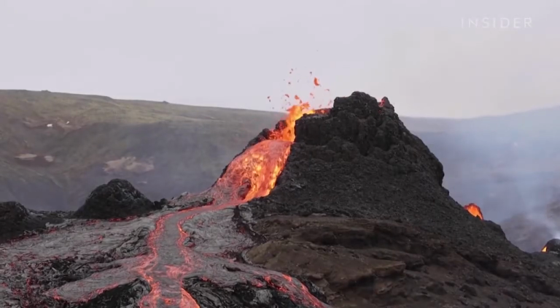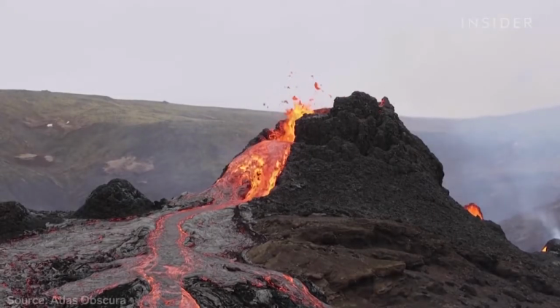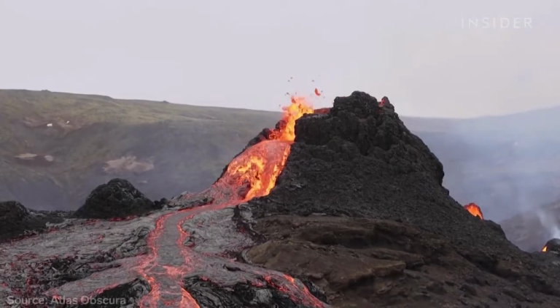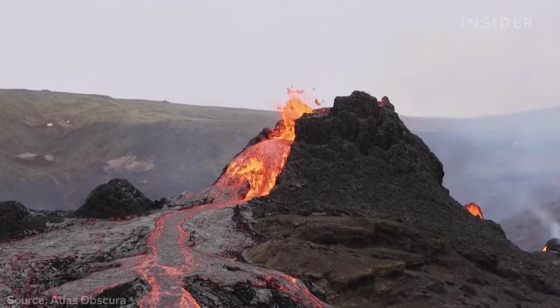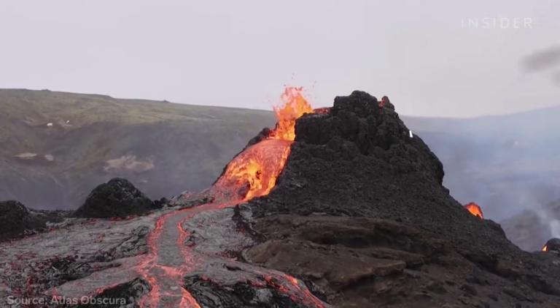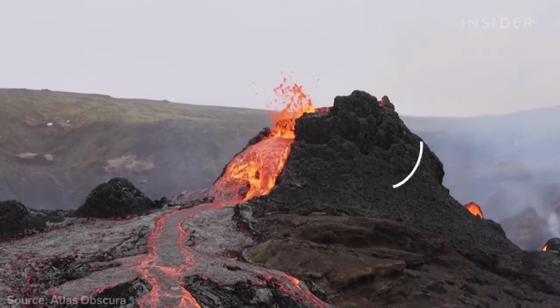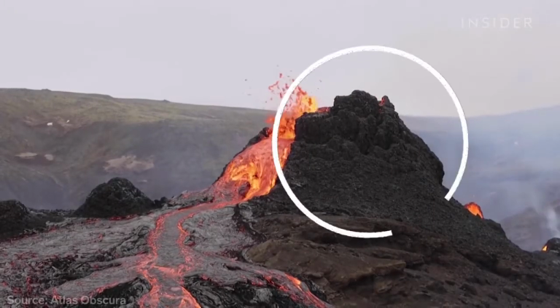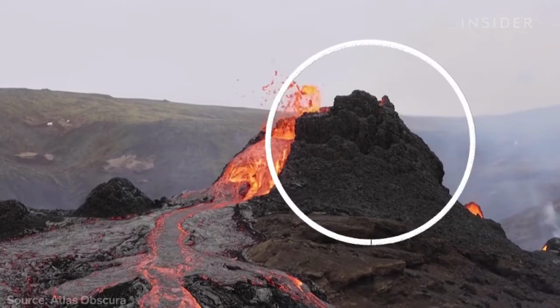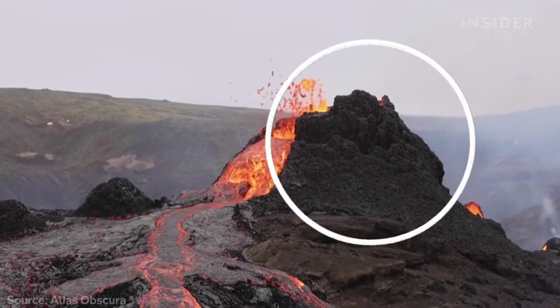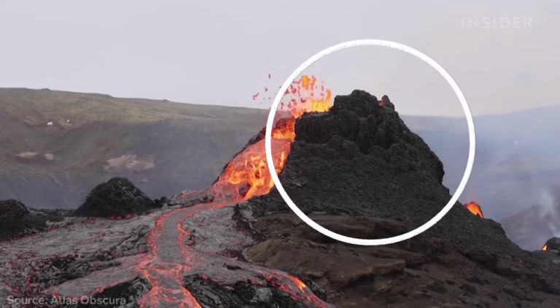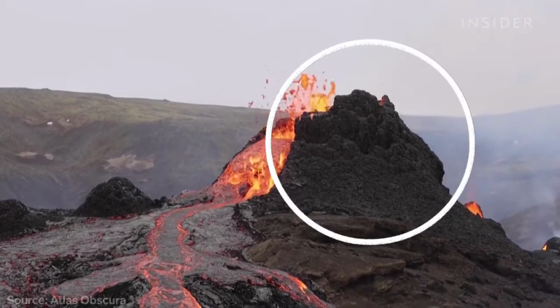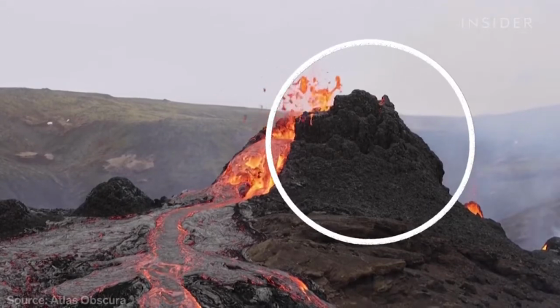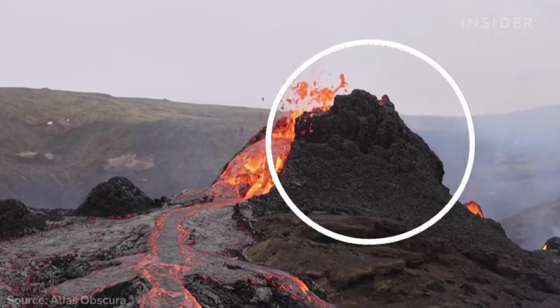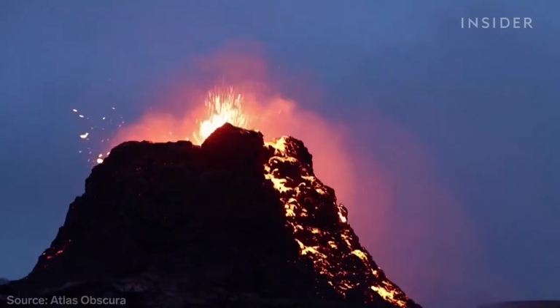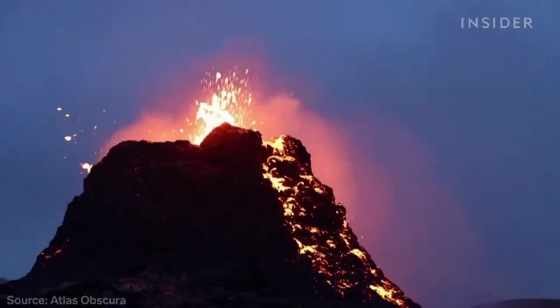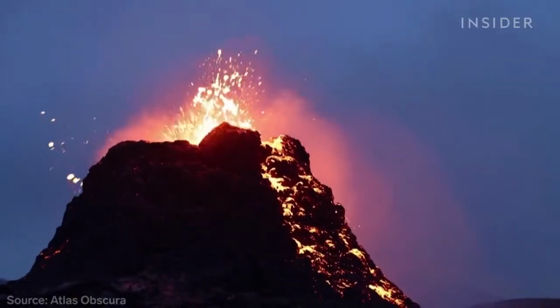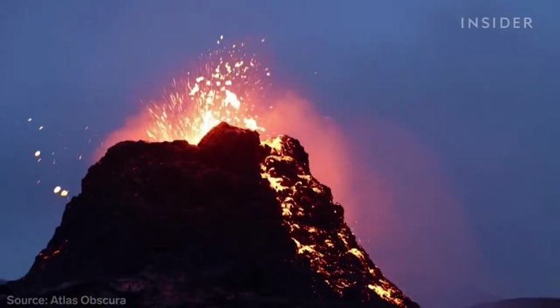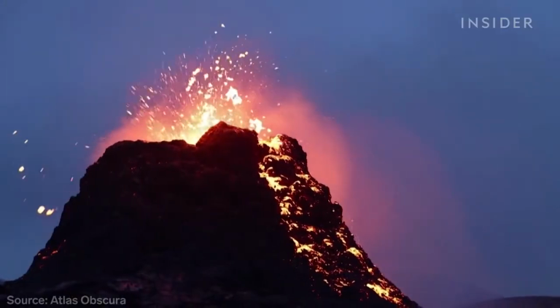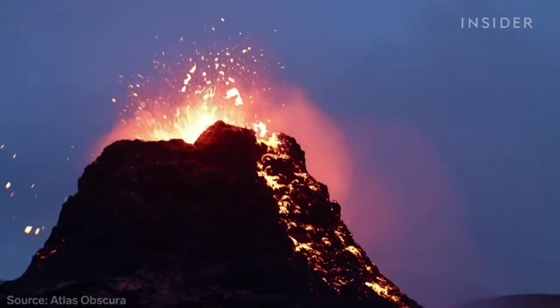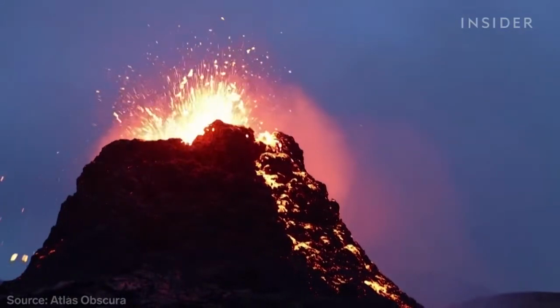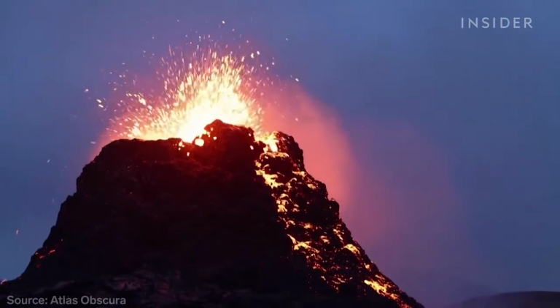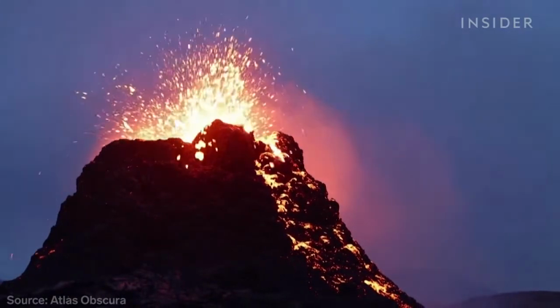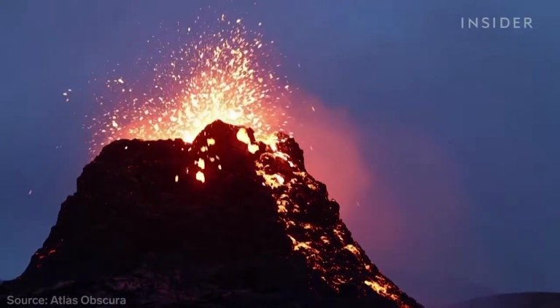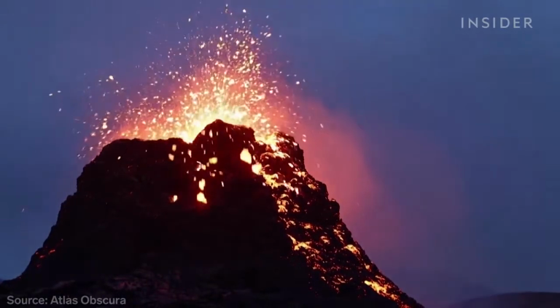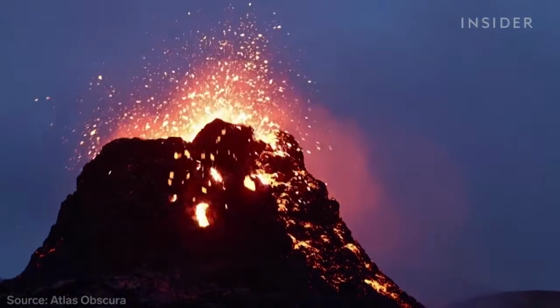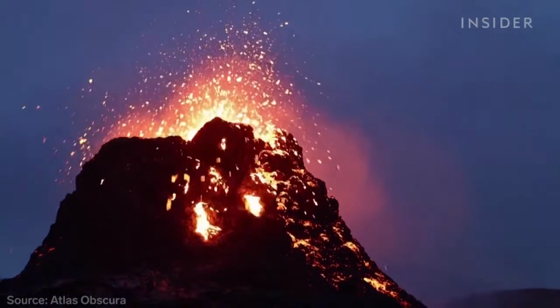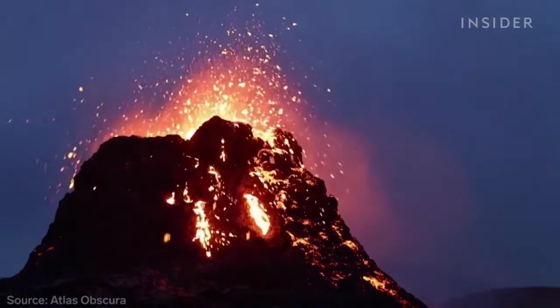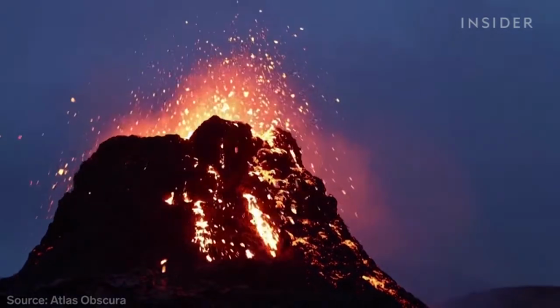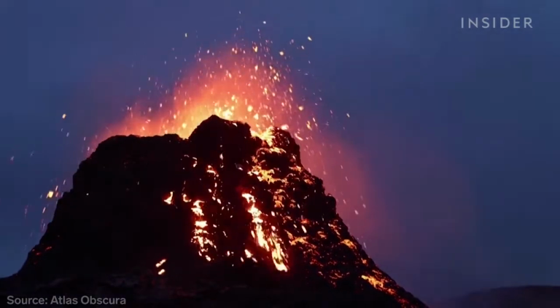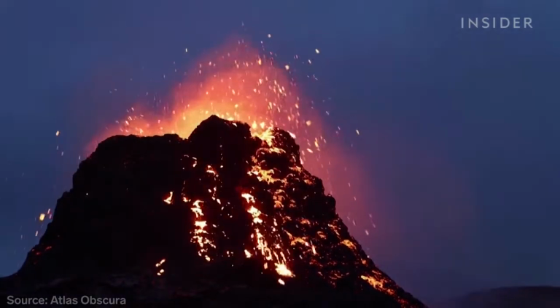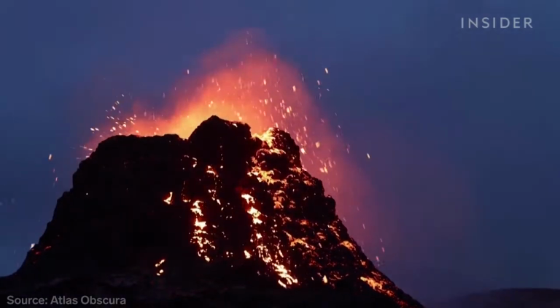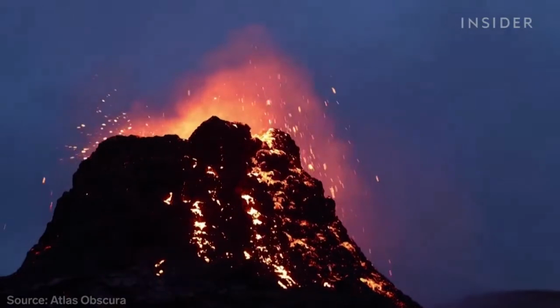Here, lava has formed a spatter cone. They're created when lava blobs are thrown into the air and then fall on top of each other to cool.